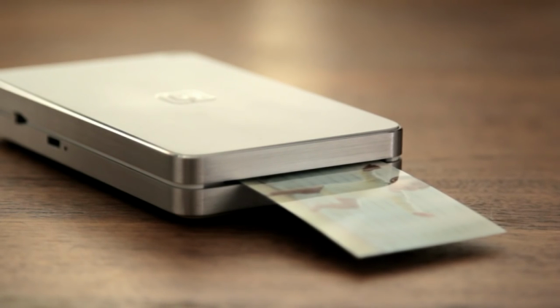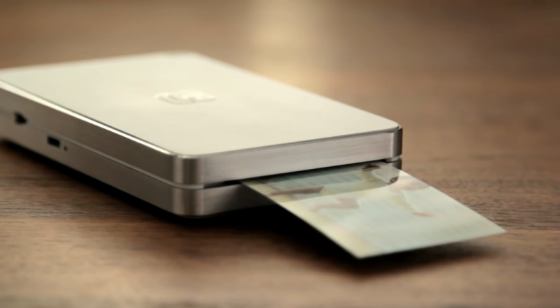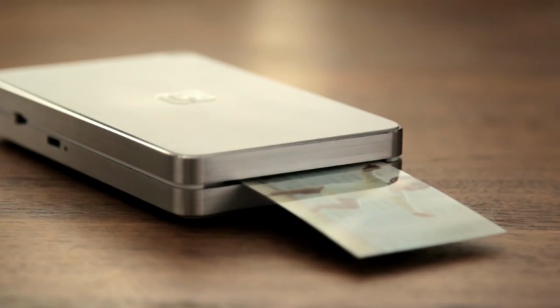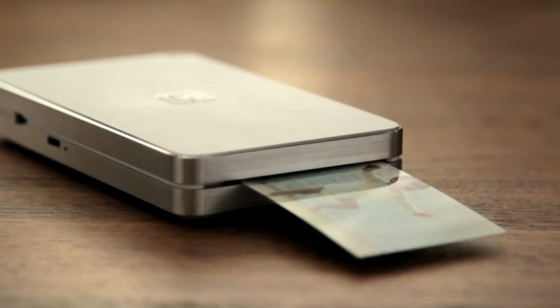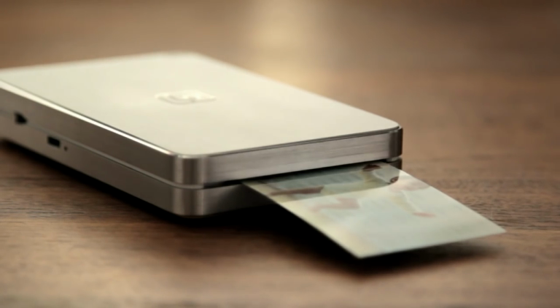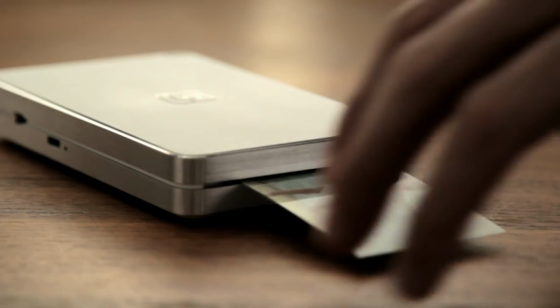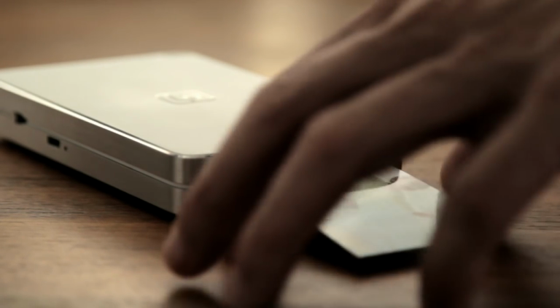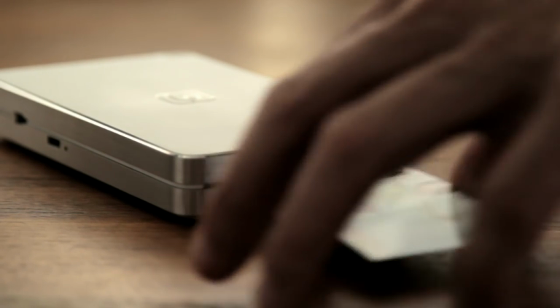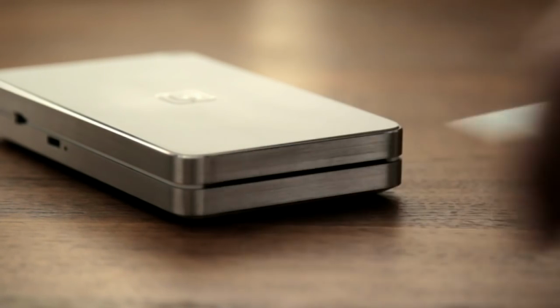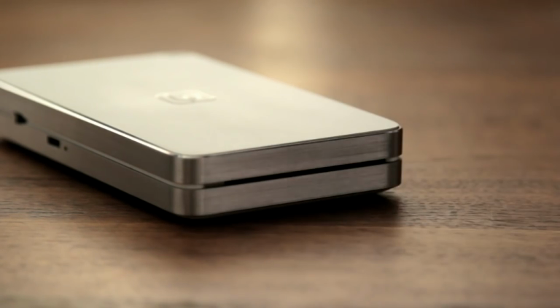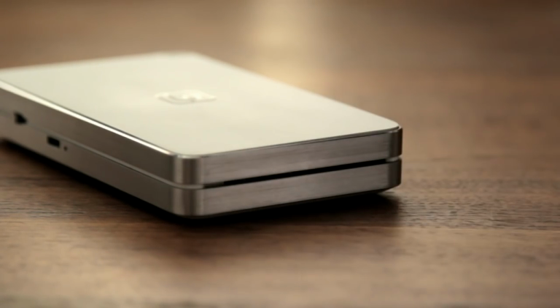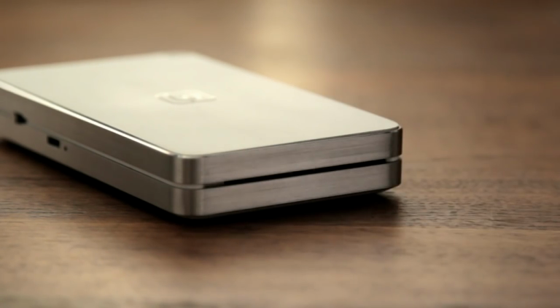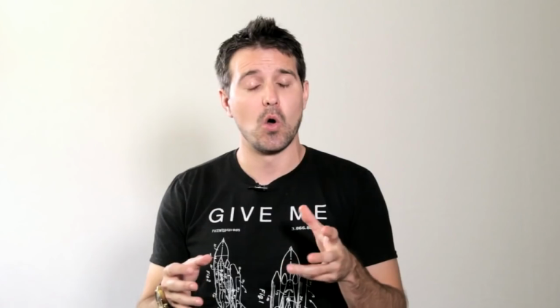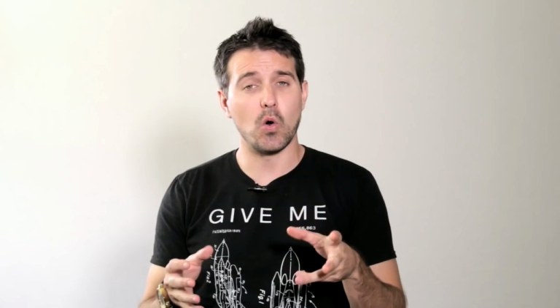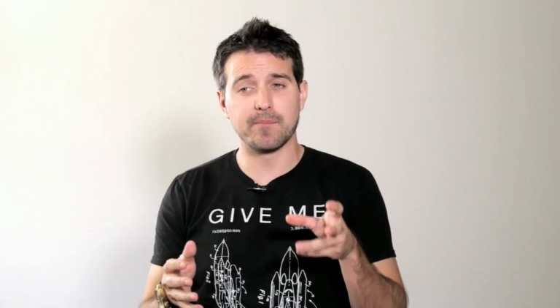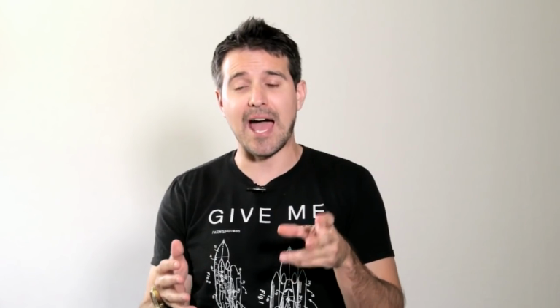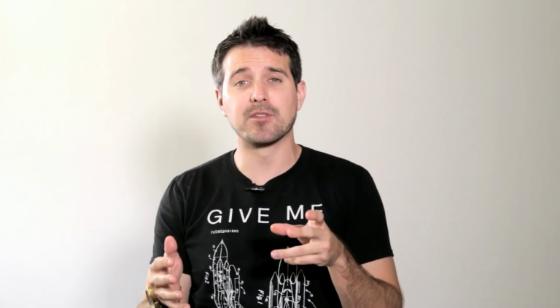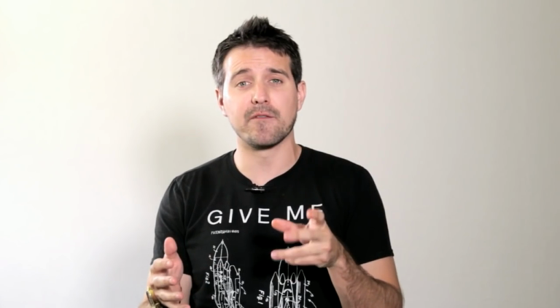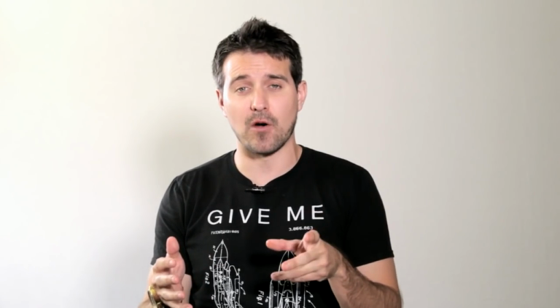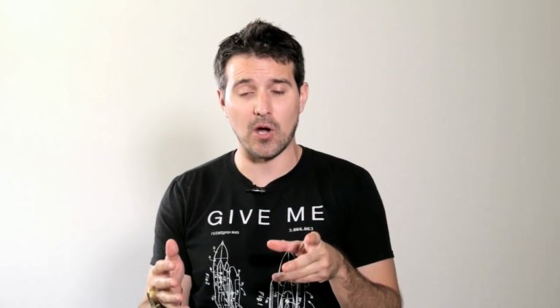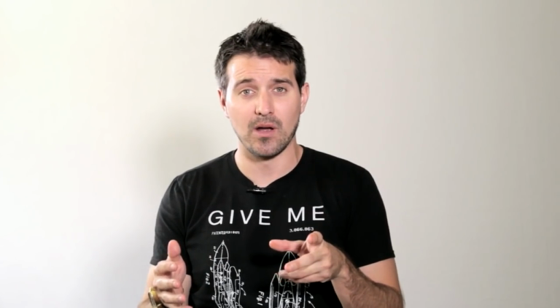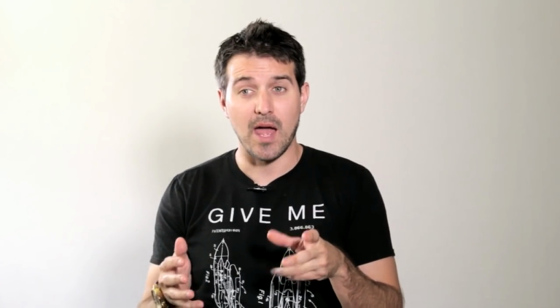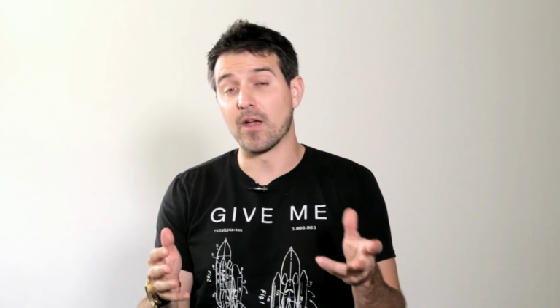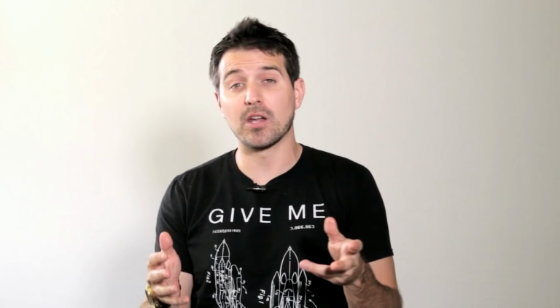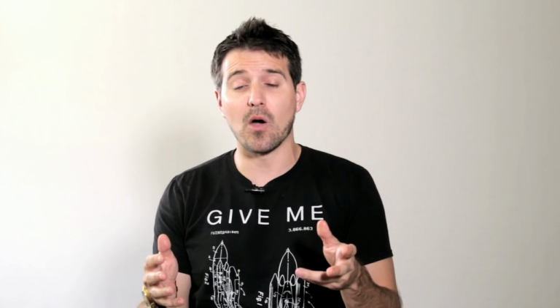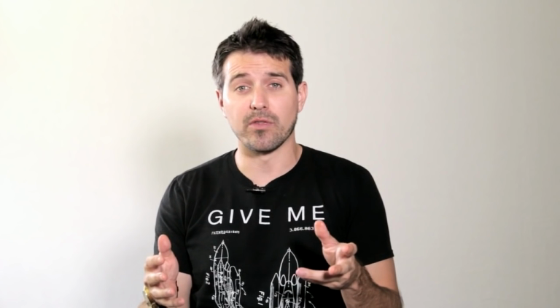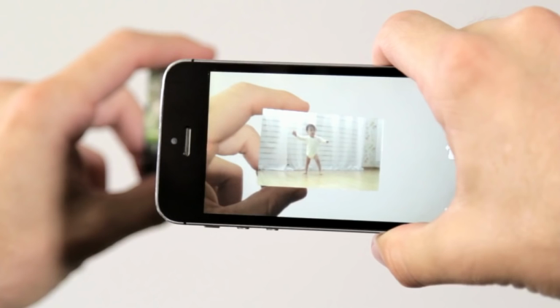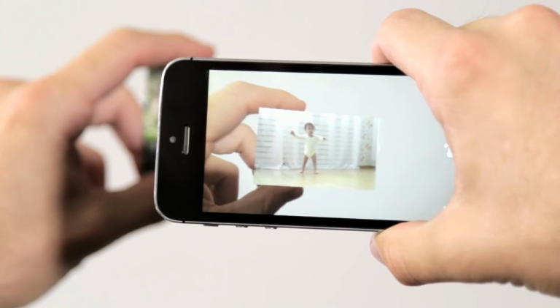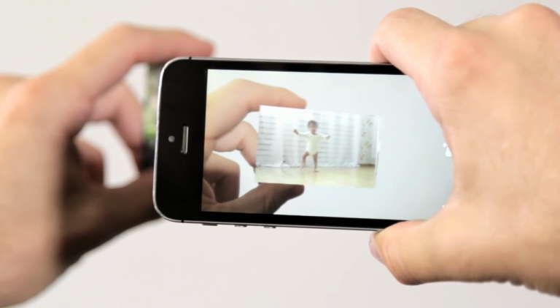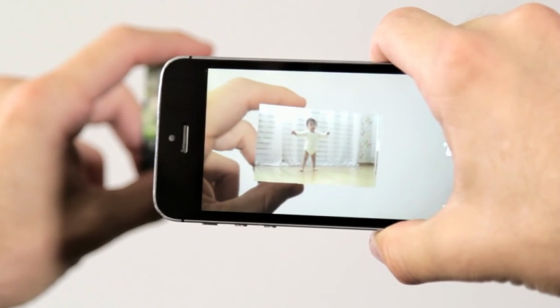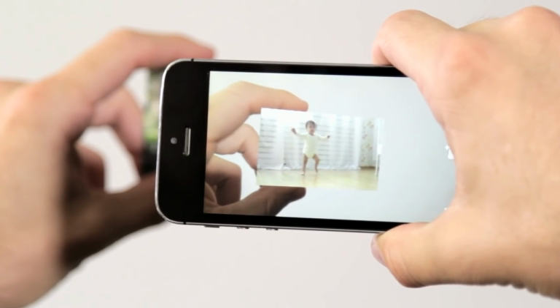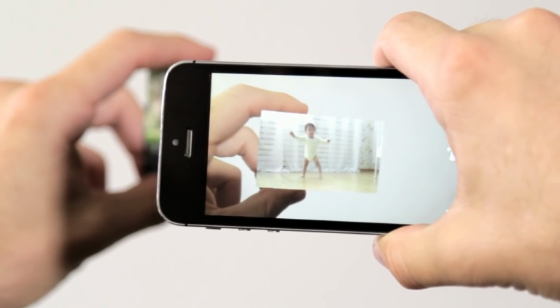Once the photo is printed, all you have to do is open up the LifePrint app, hold up the app to the photo, and there you go — the photo comes to life.